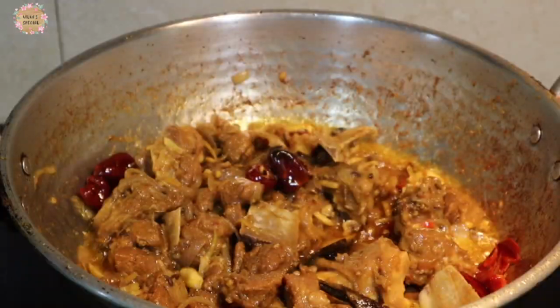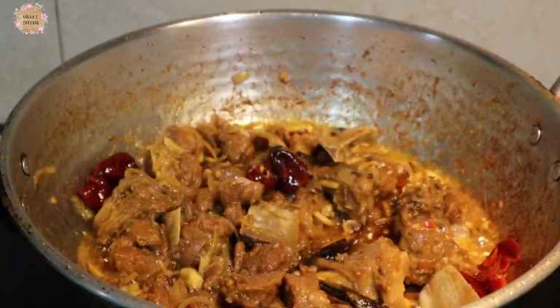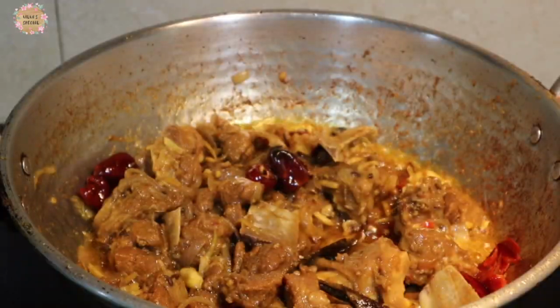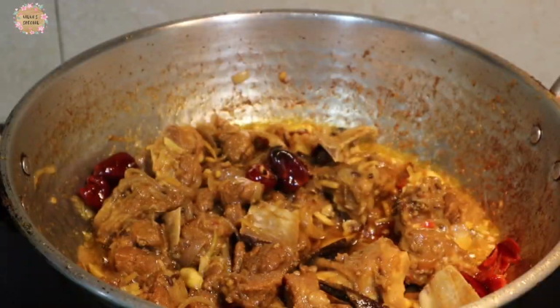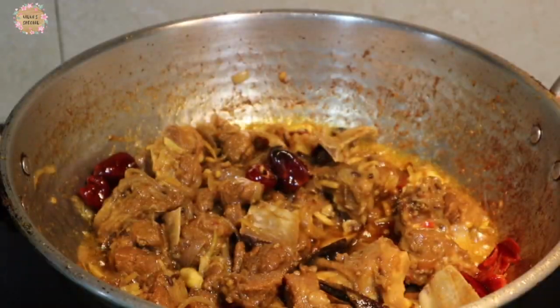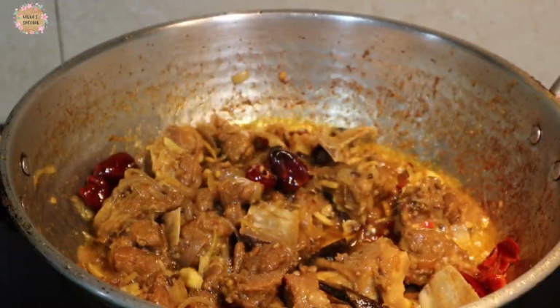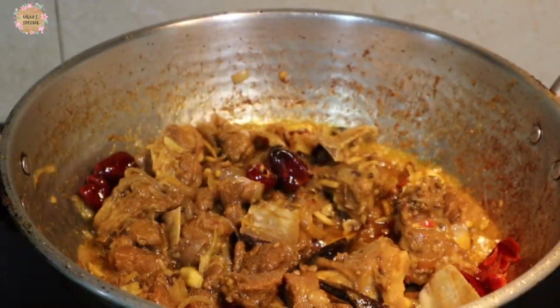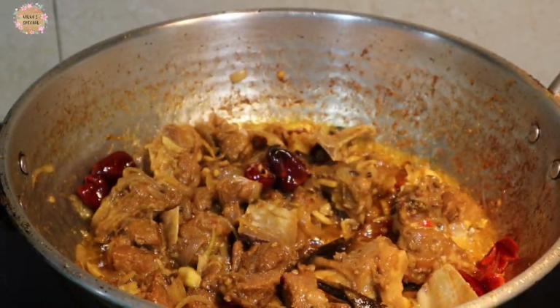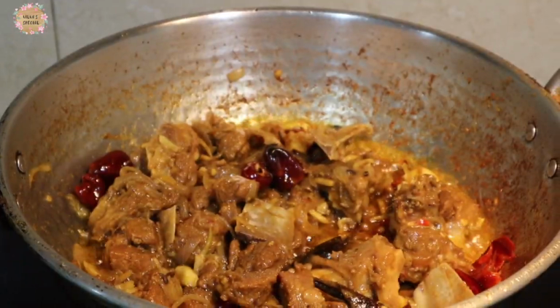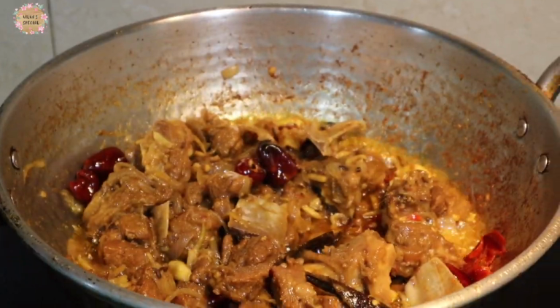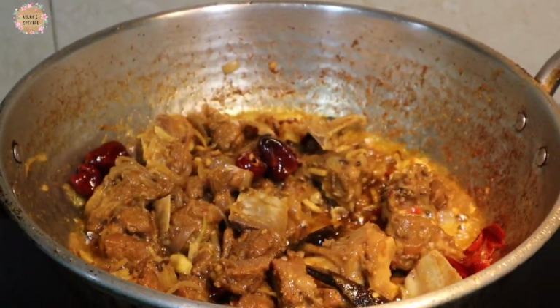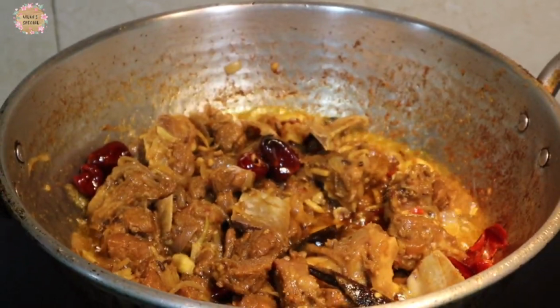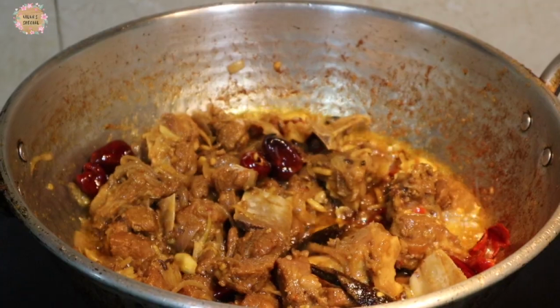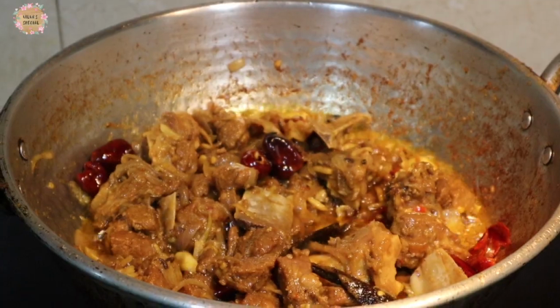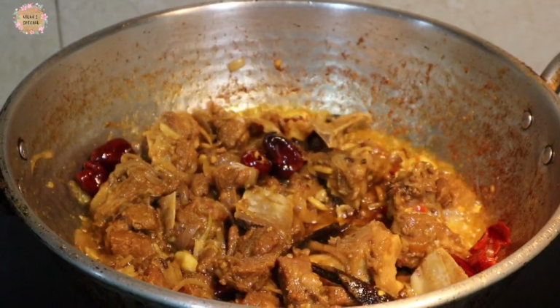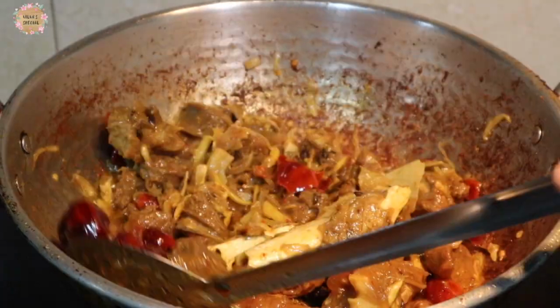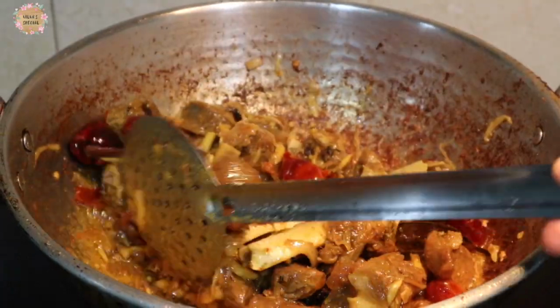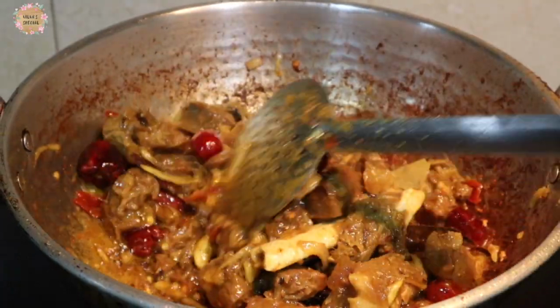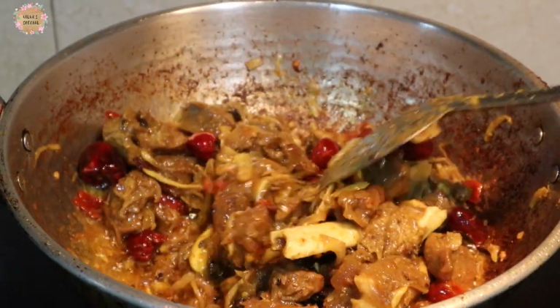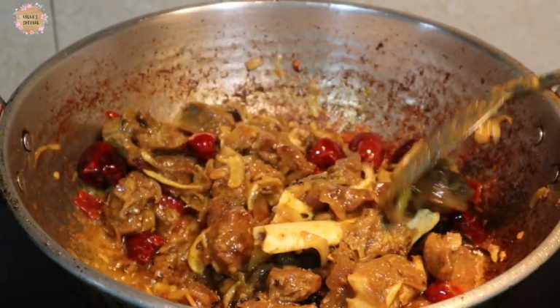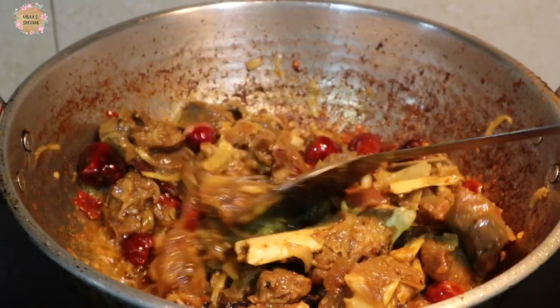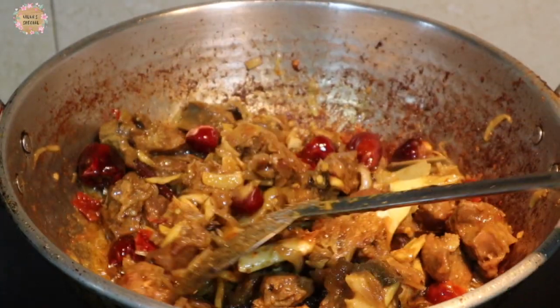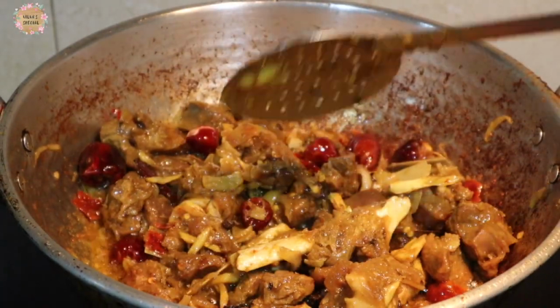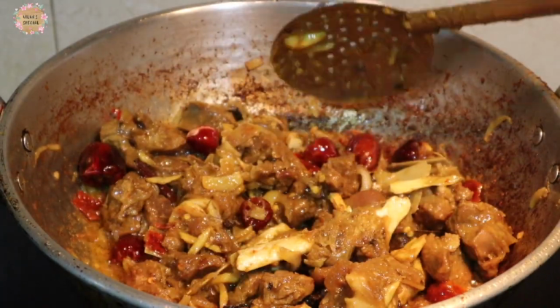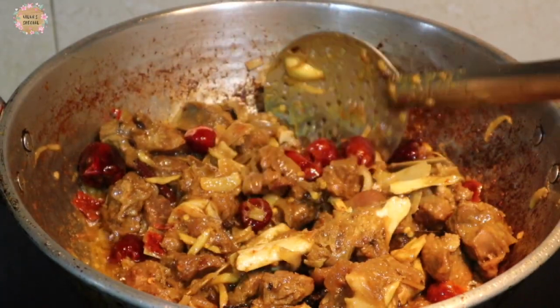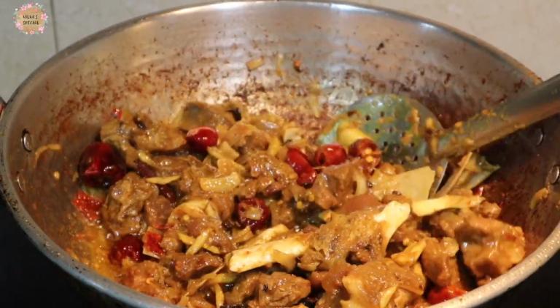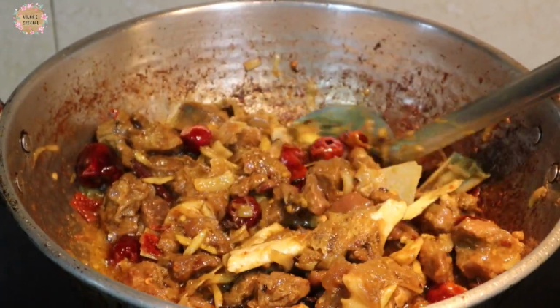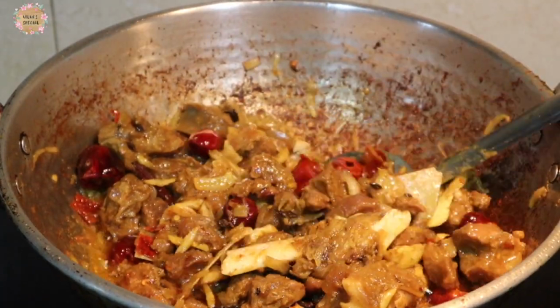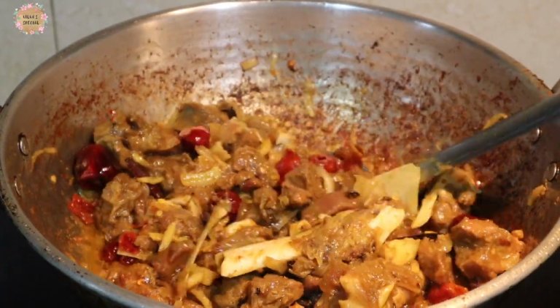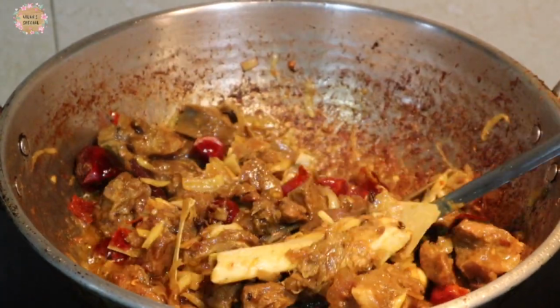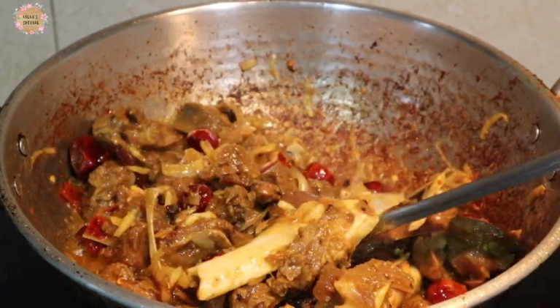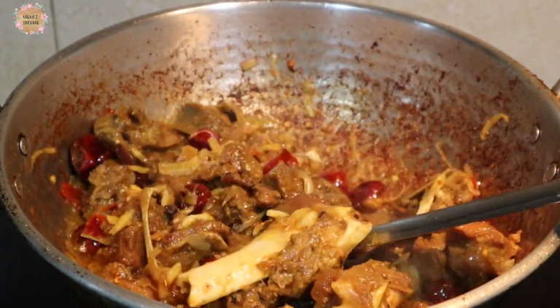After 10 minutes, the water is soft. After 10 minutes, the water is soft and the water is soft.